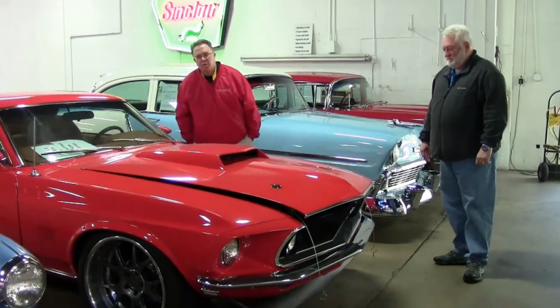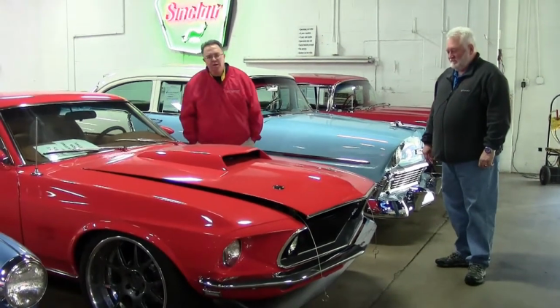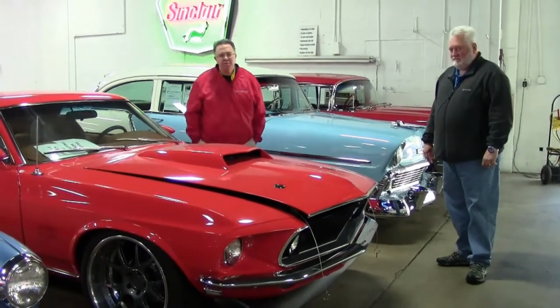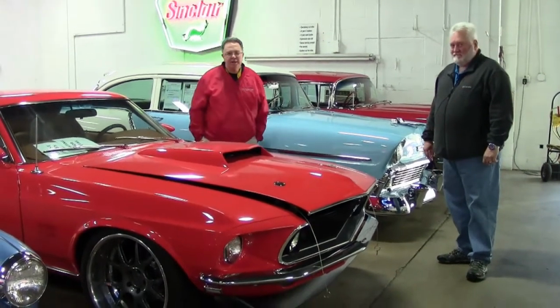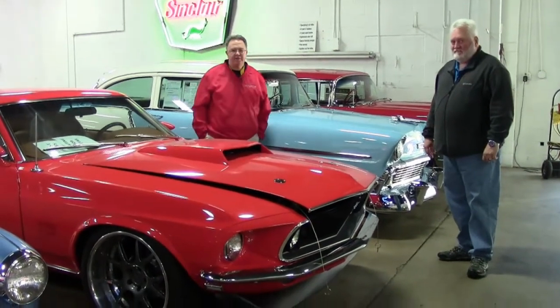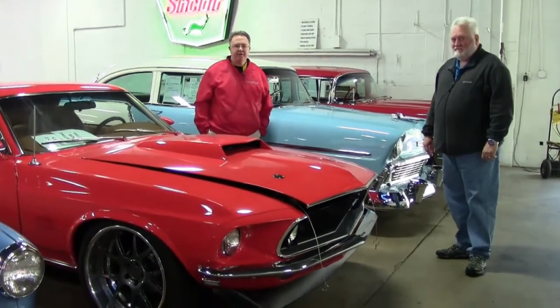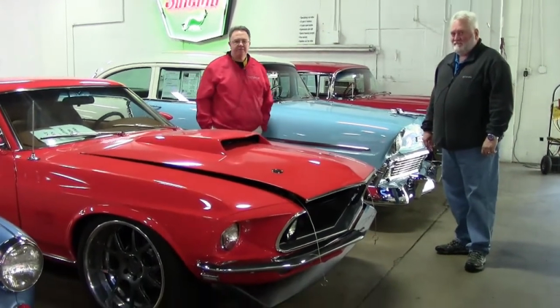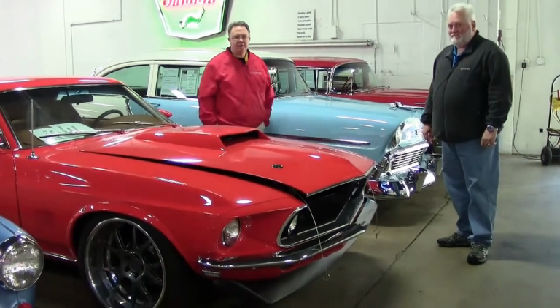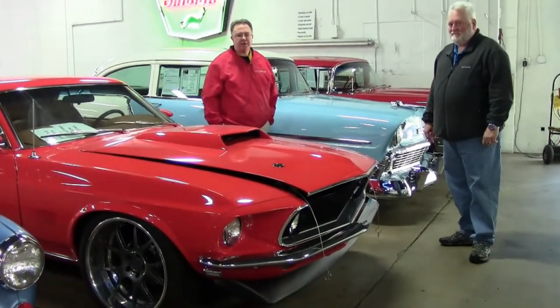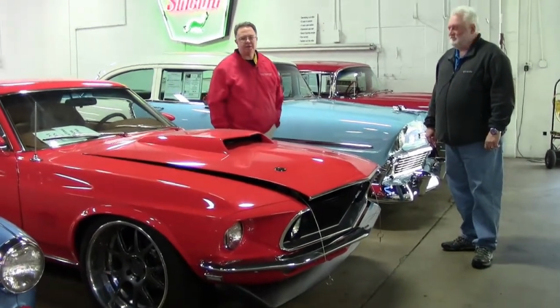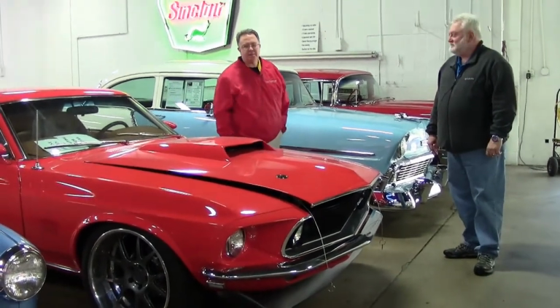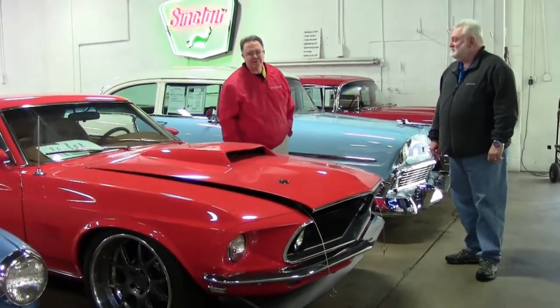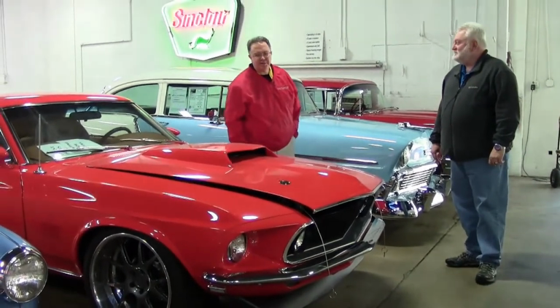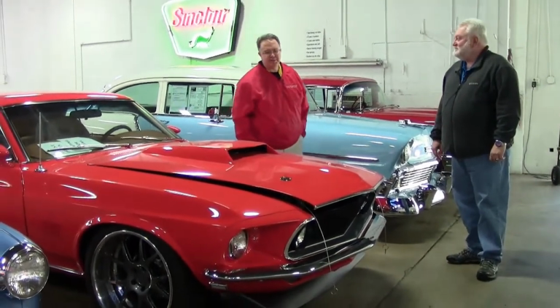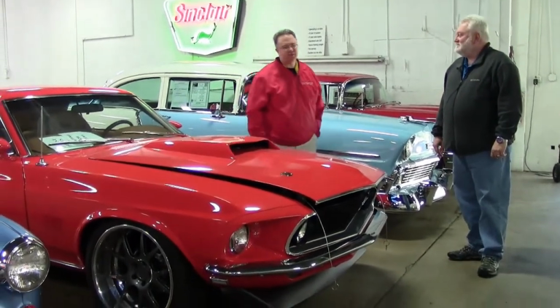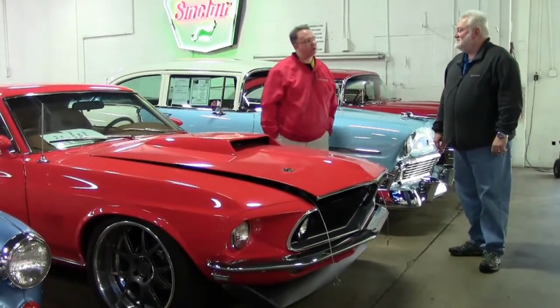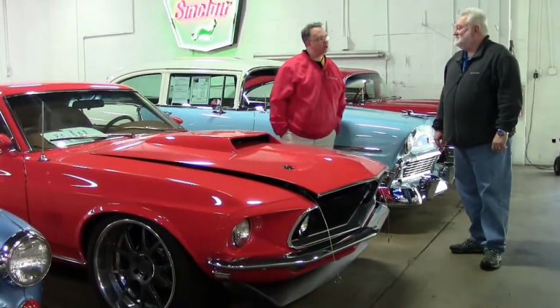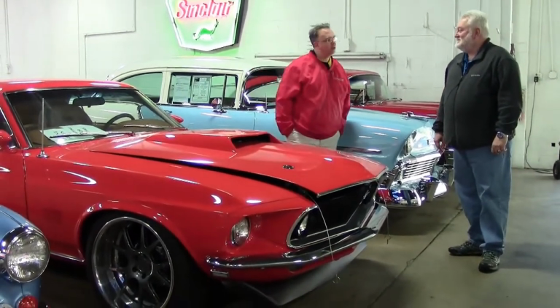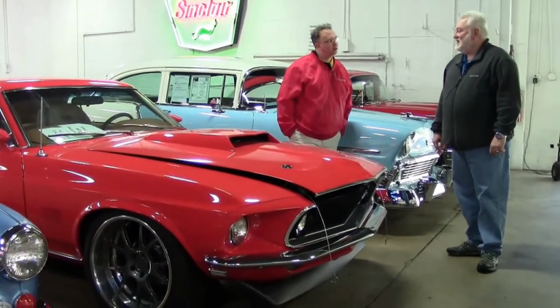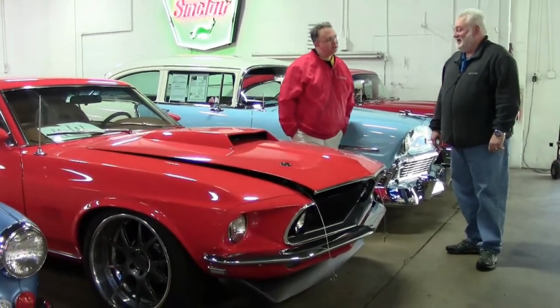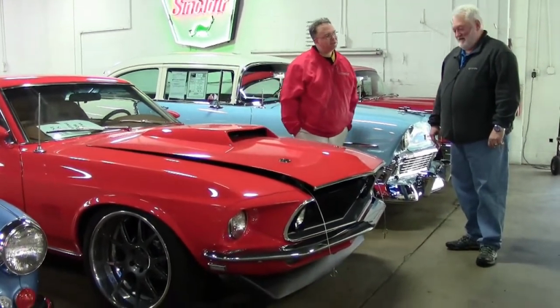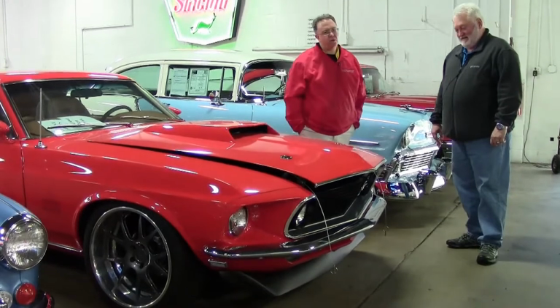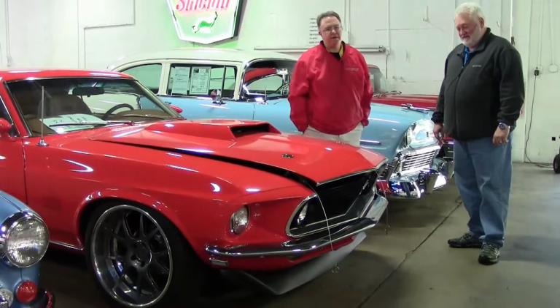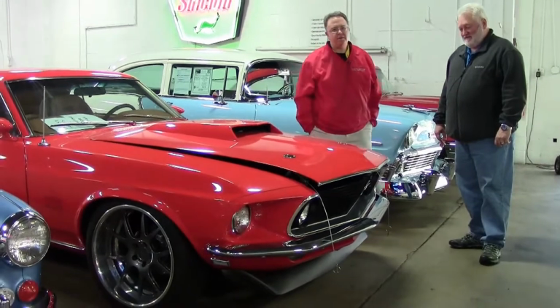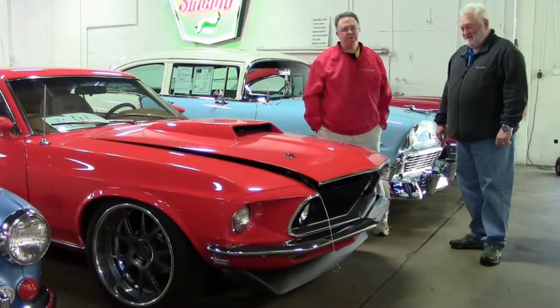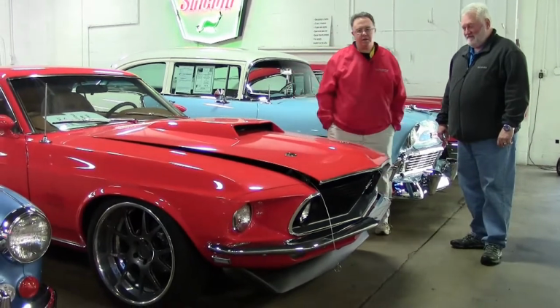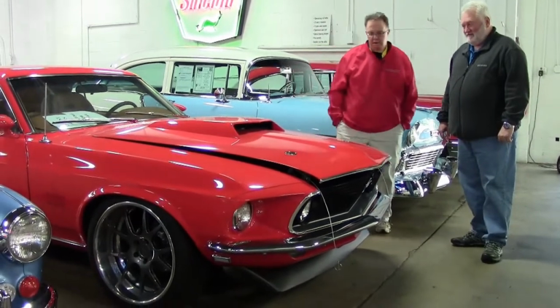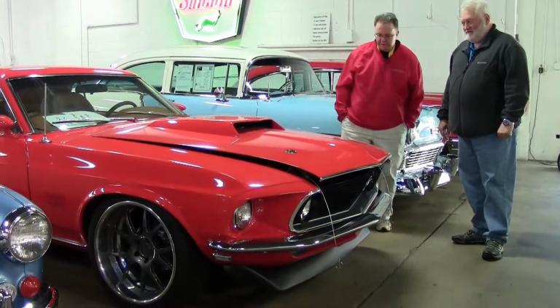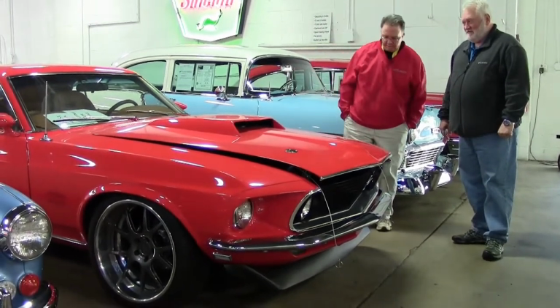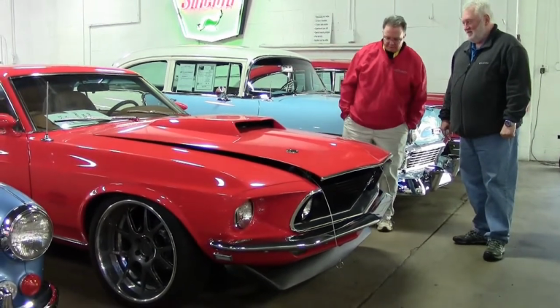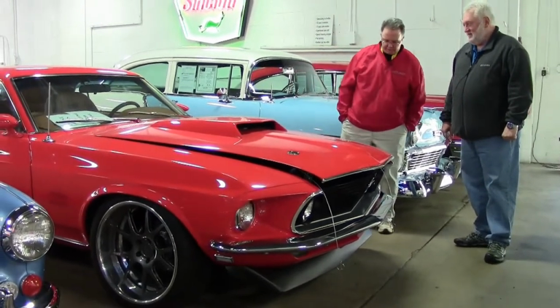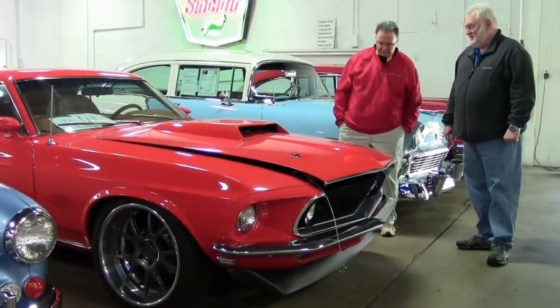Welcome to Buy a Vet. Today we're going to look at a pretty special car. Jeff Cole here, who's our consignment specialist.